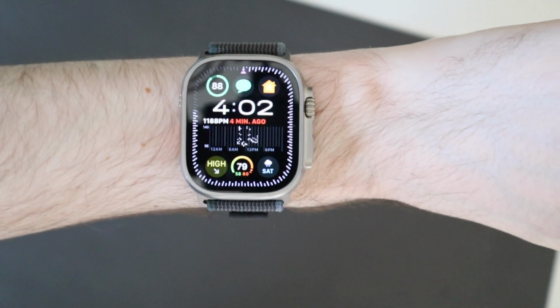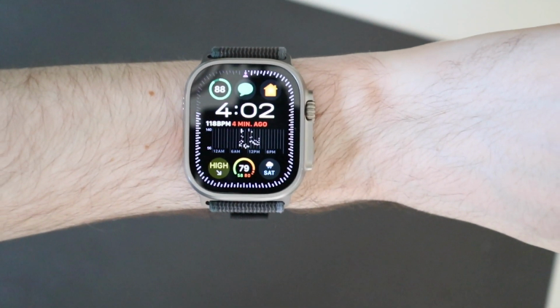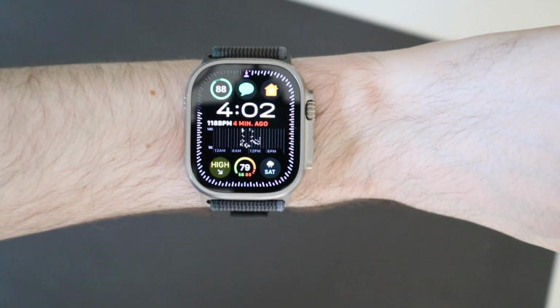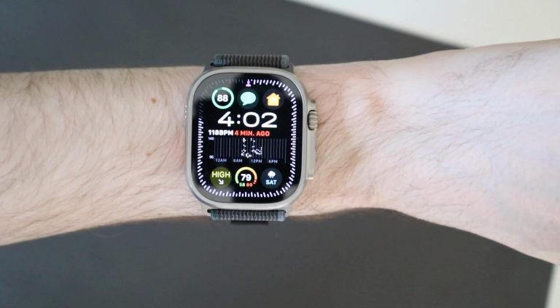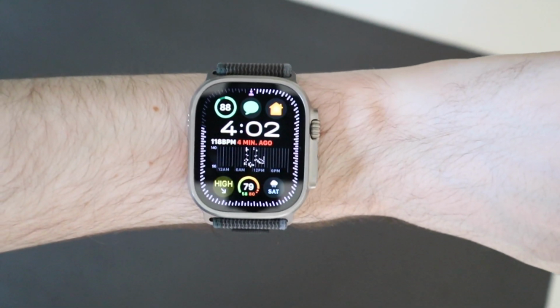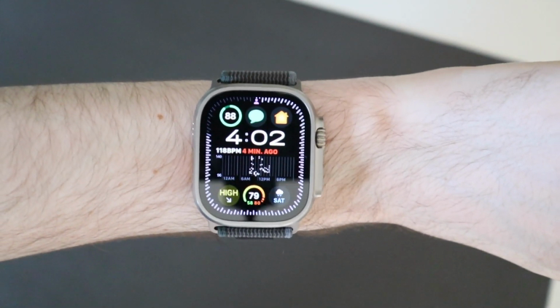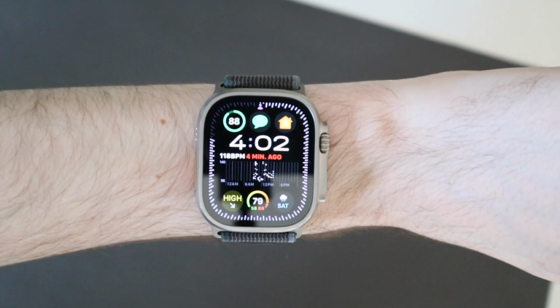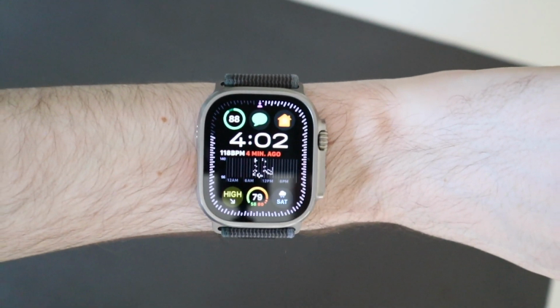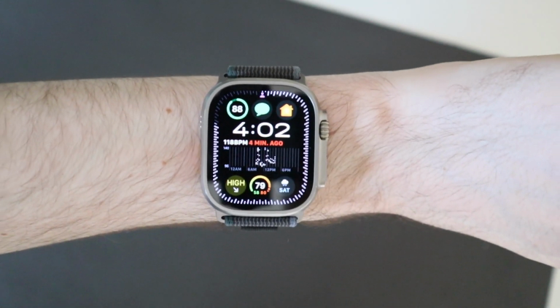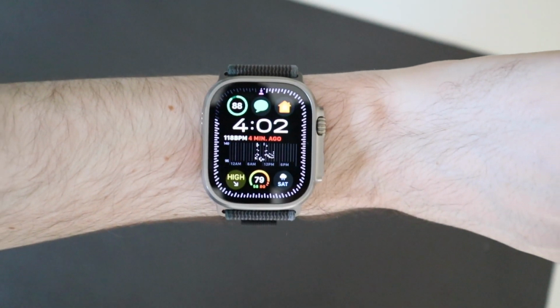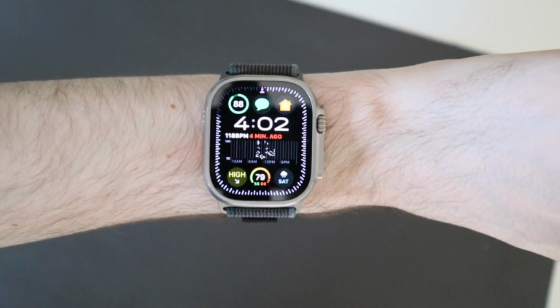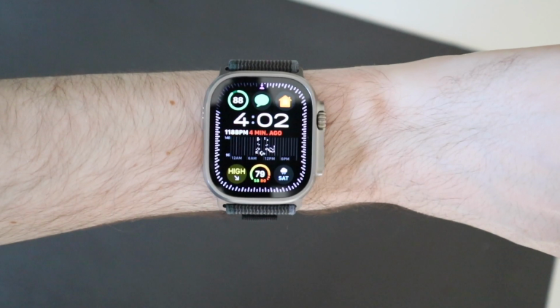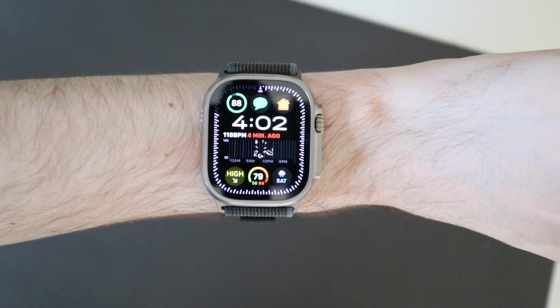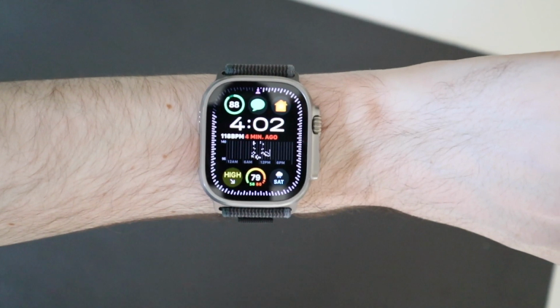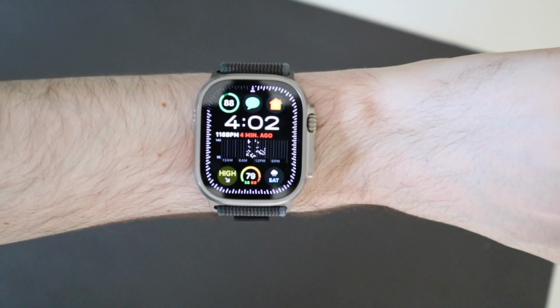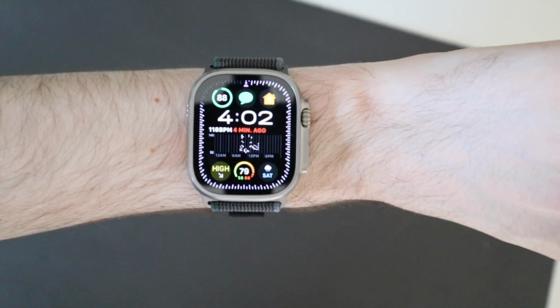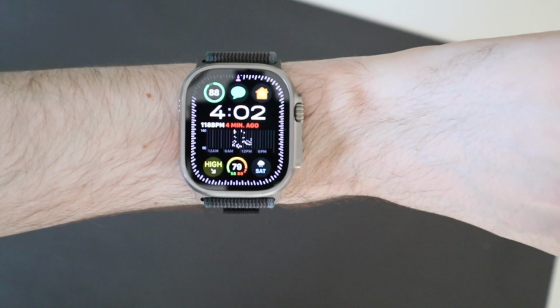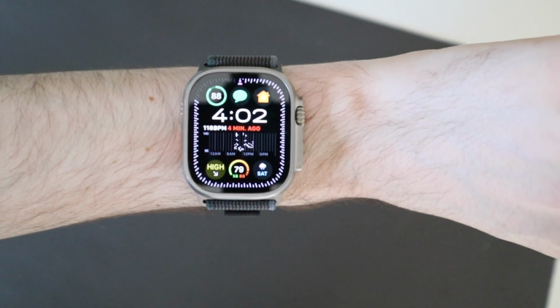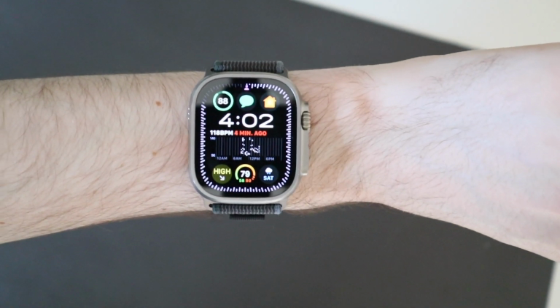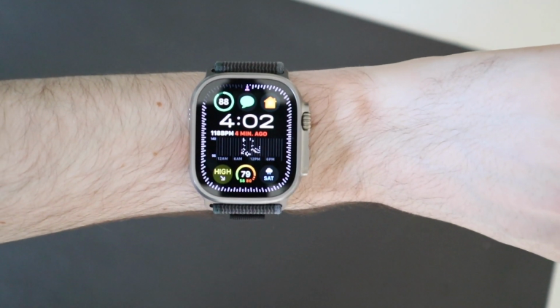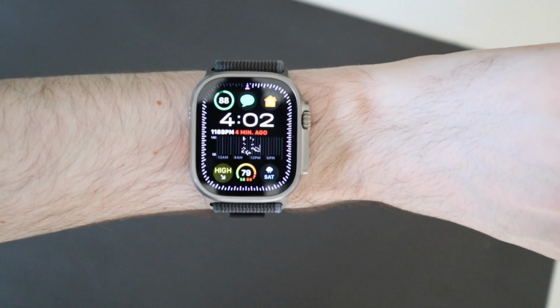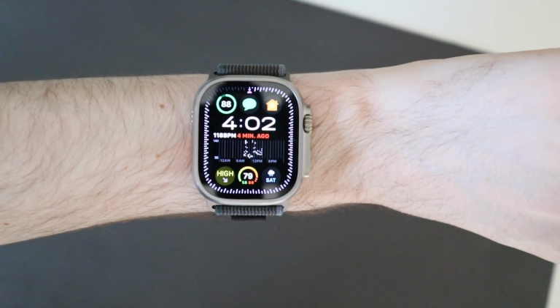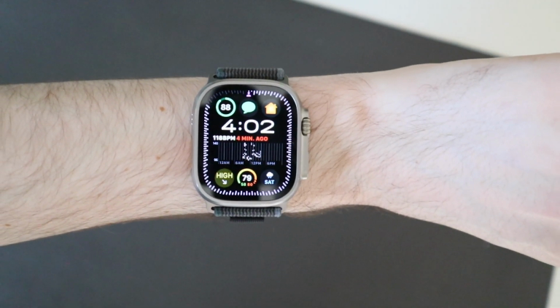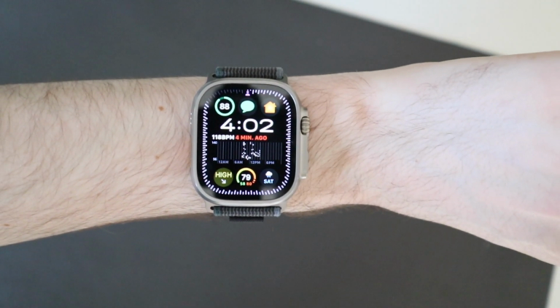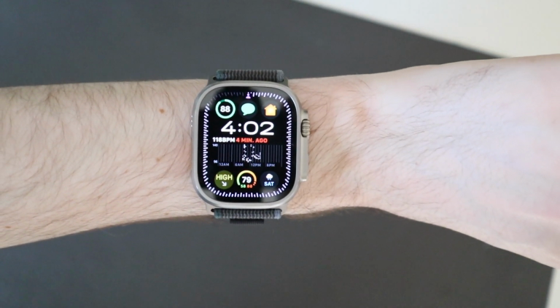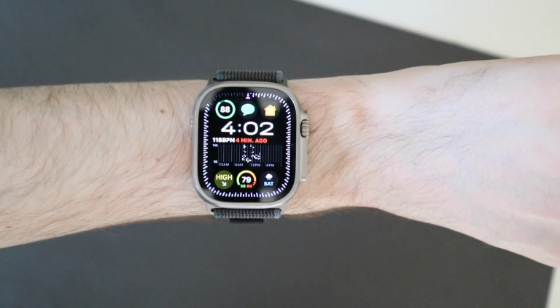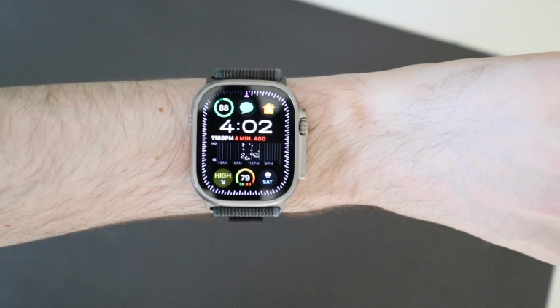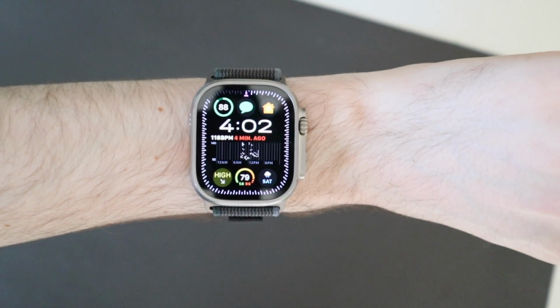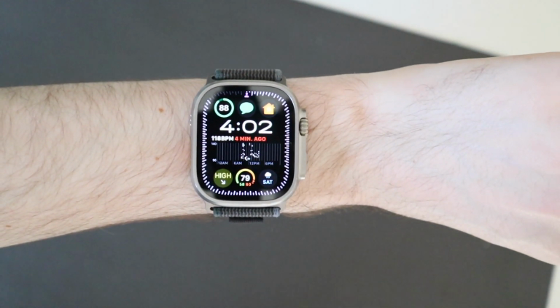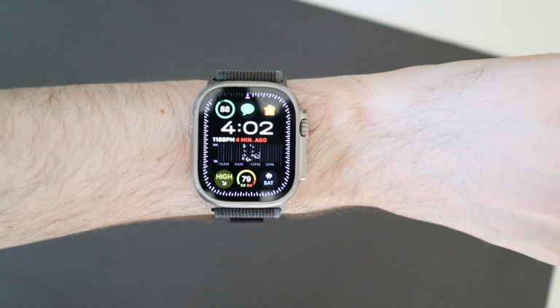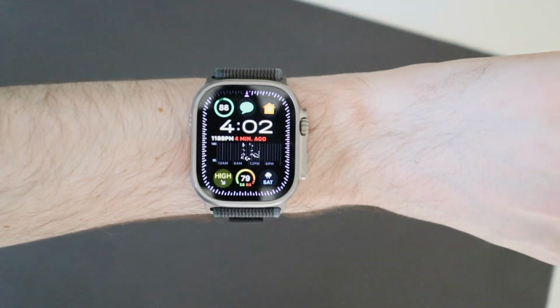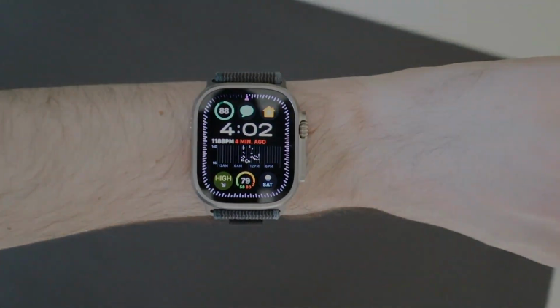So that is double tap on watchOS 10.1 beta 2. I'm Colin with TechOut. Please like, comment, rate, and subscribe, and as always have a great day.